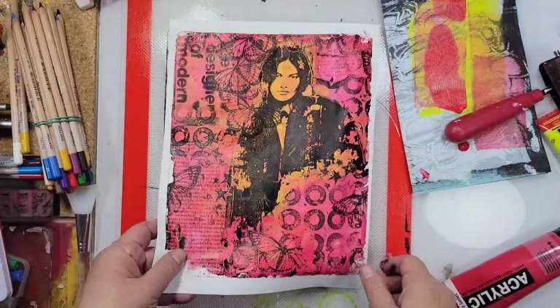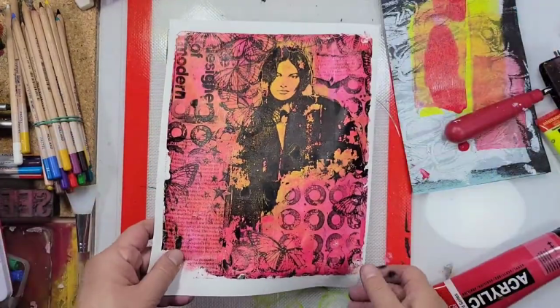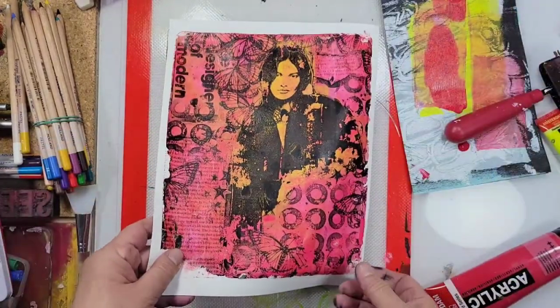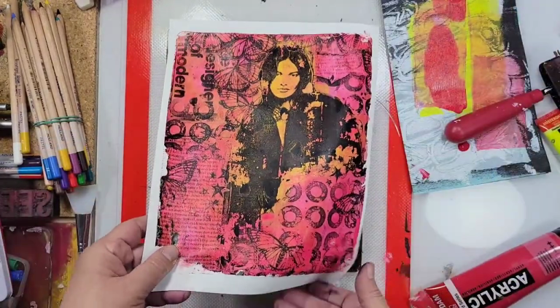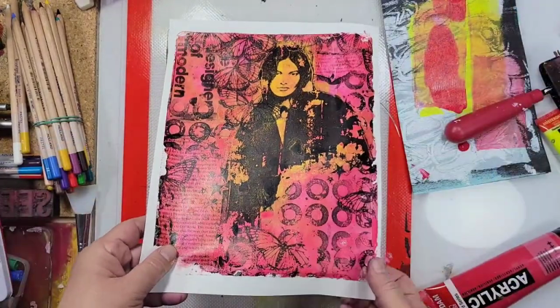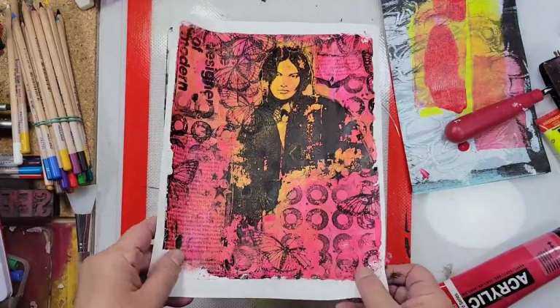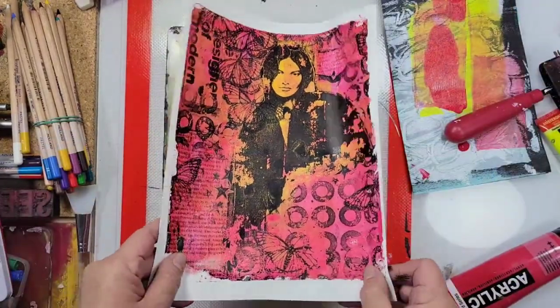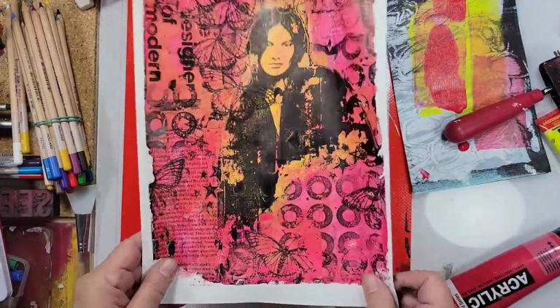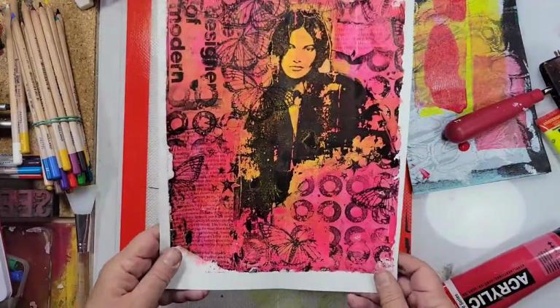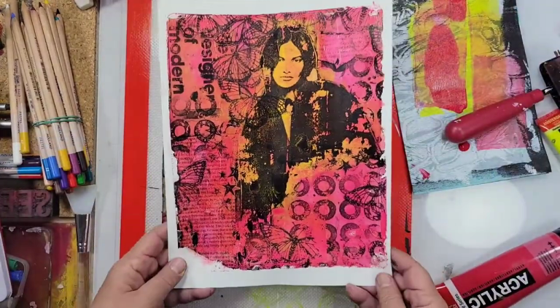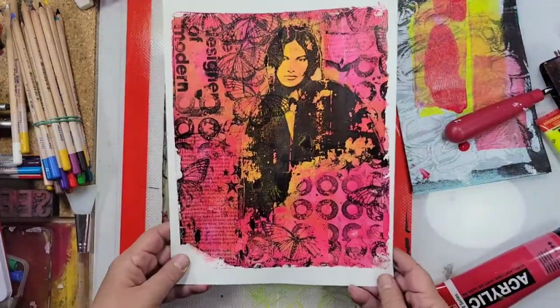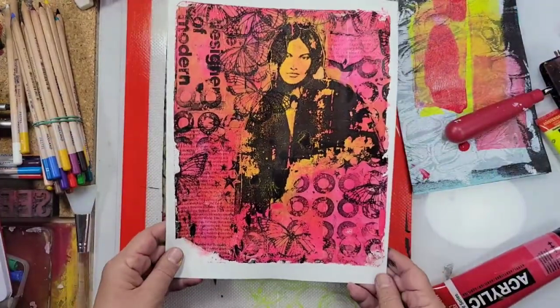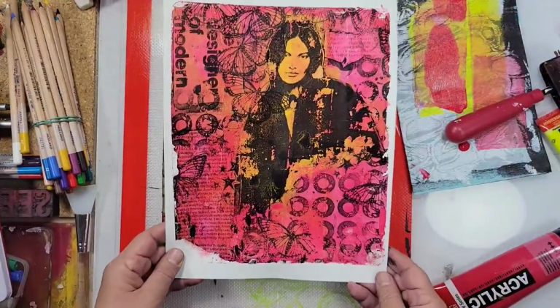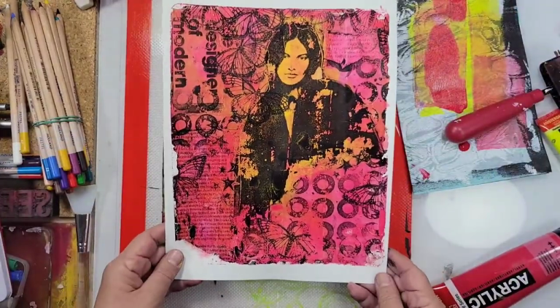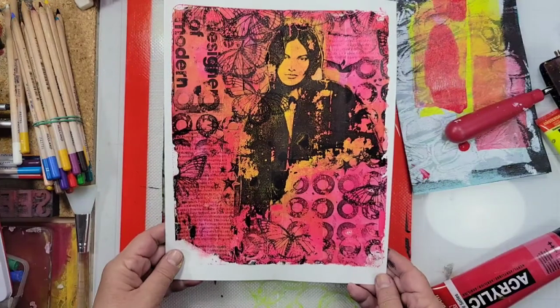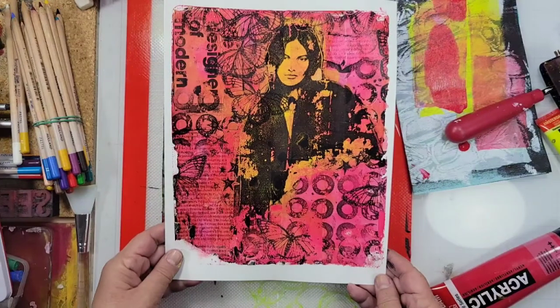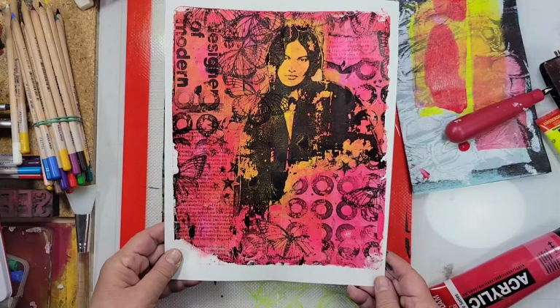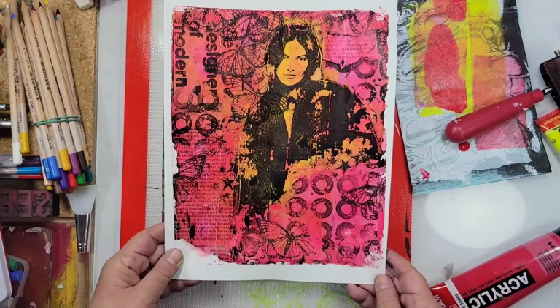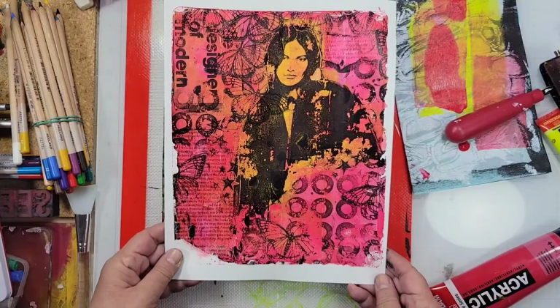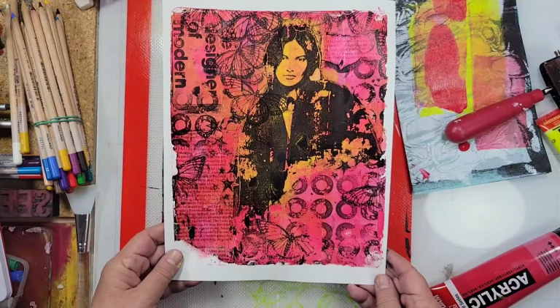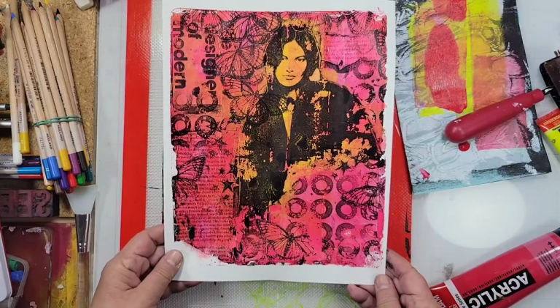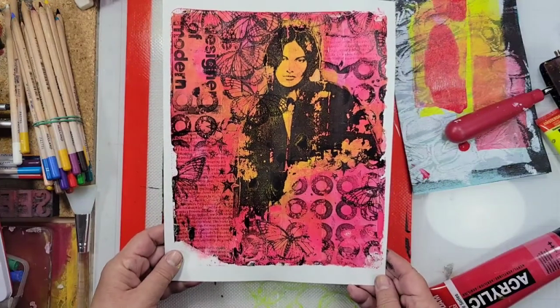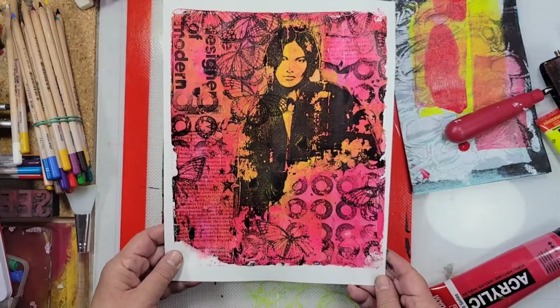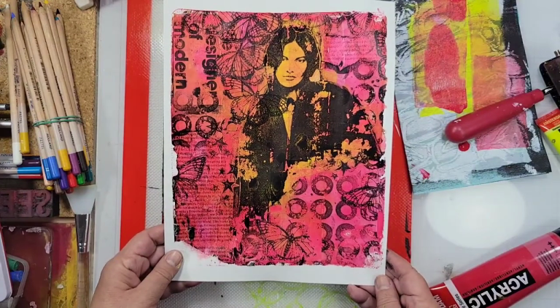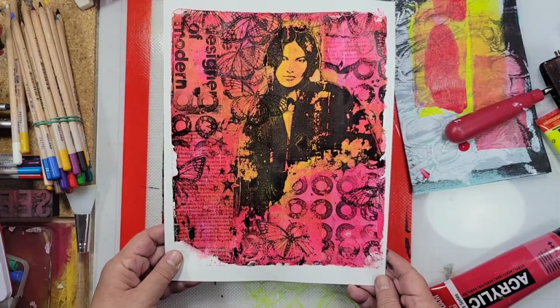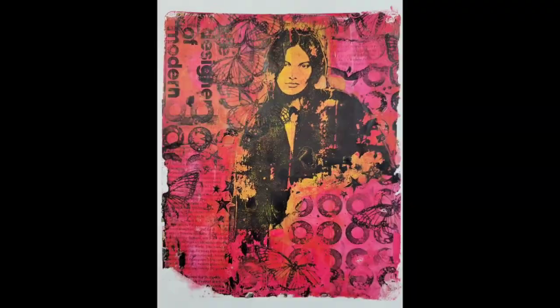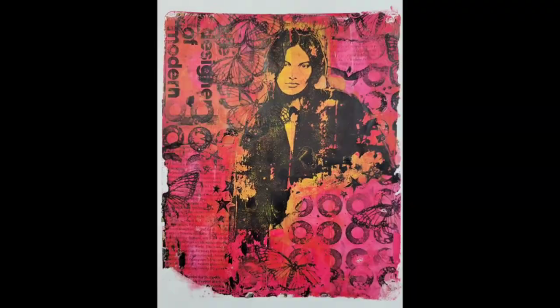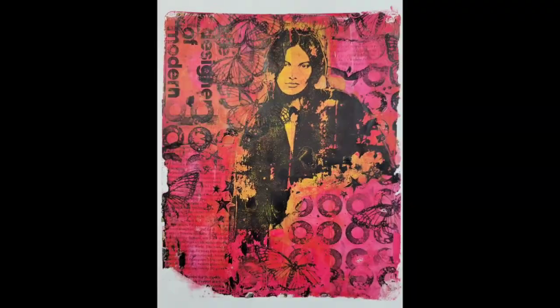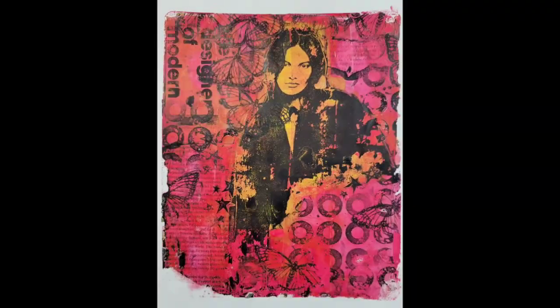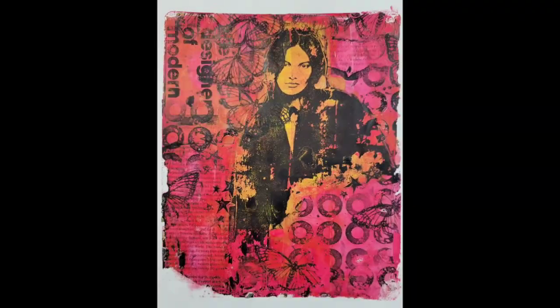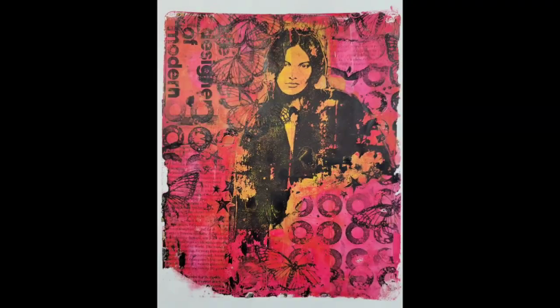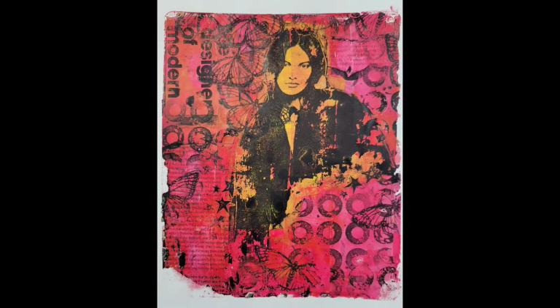I definitely love the way this came out. And the only thing left to do is make some more.